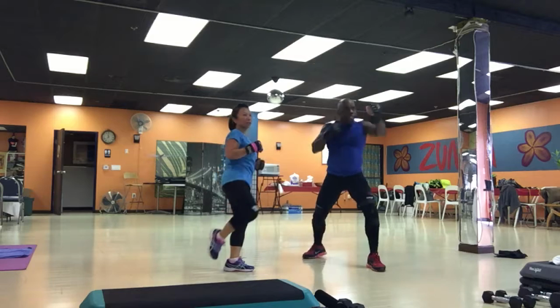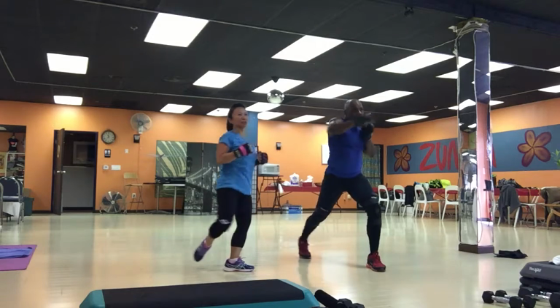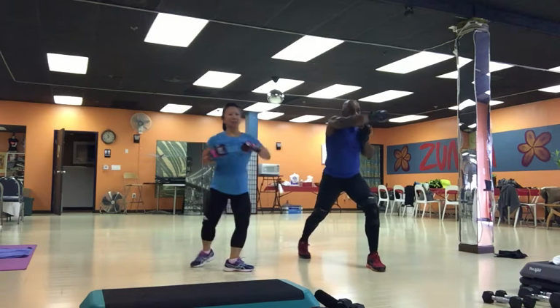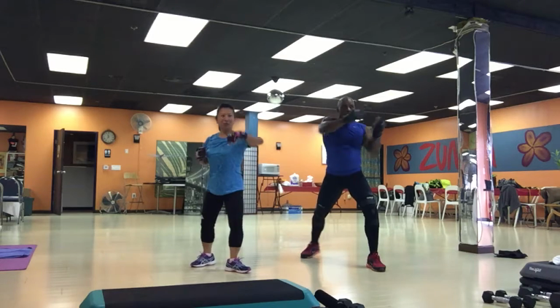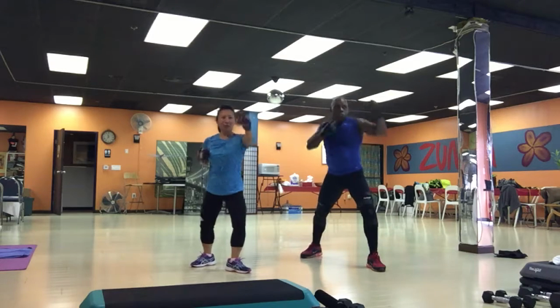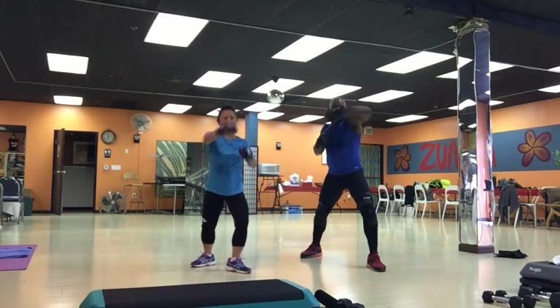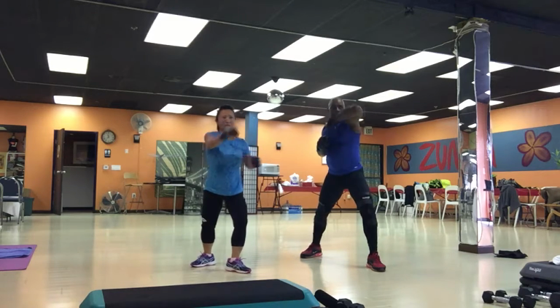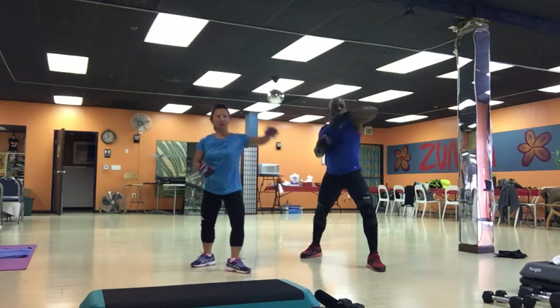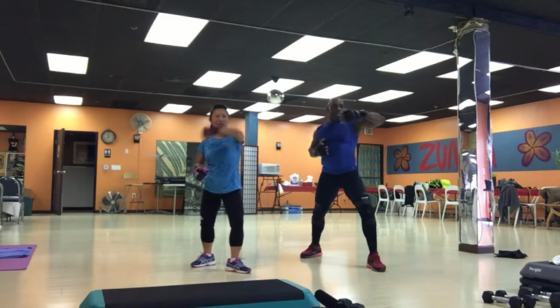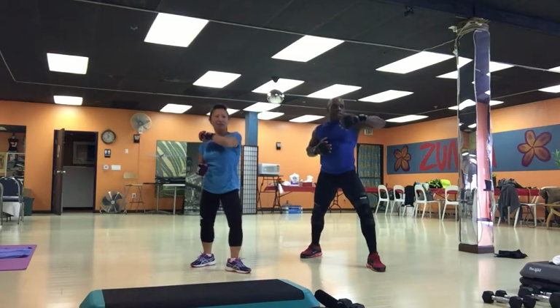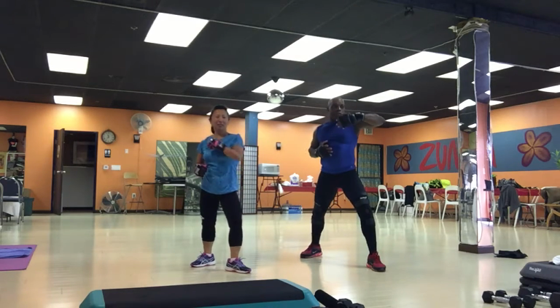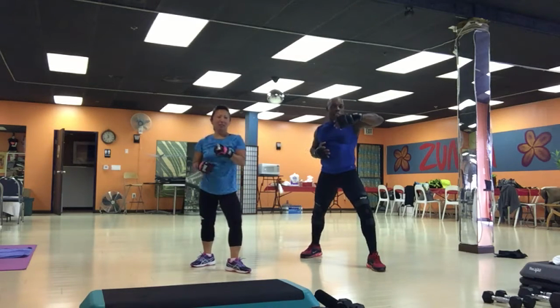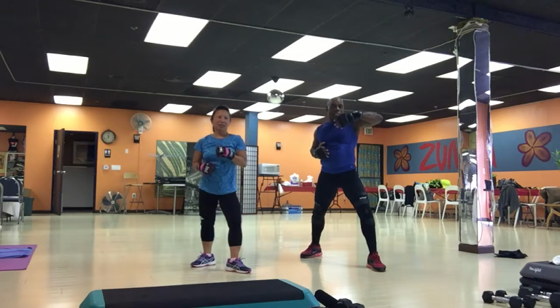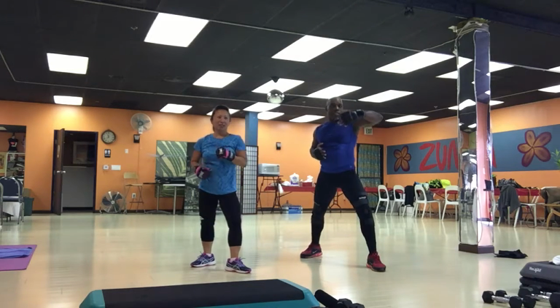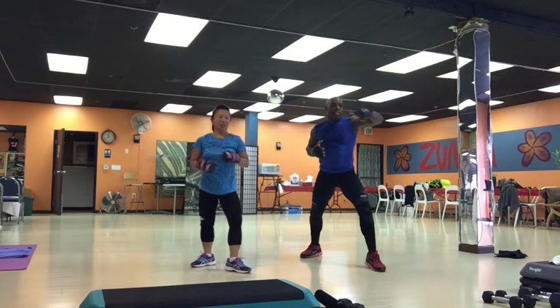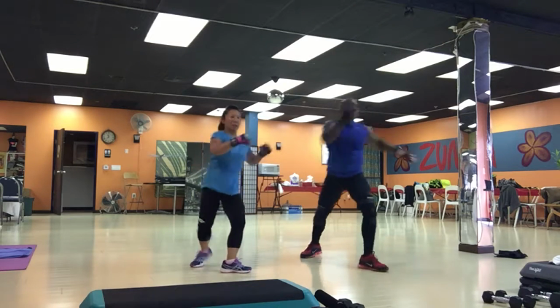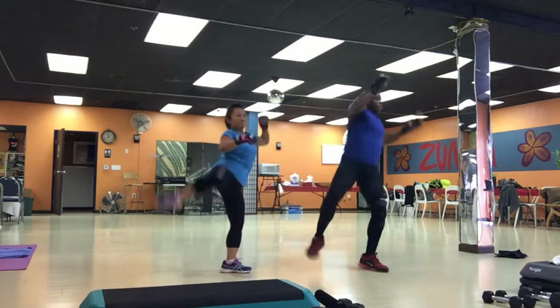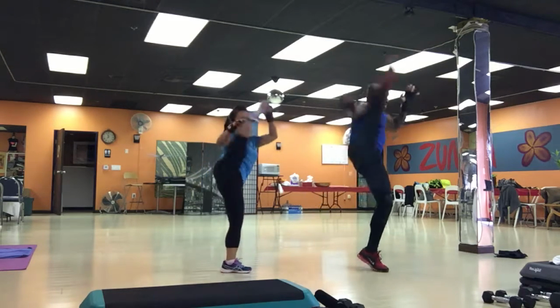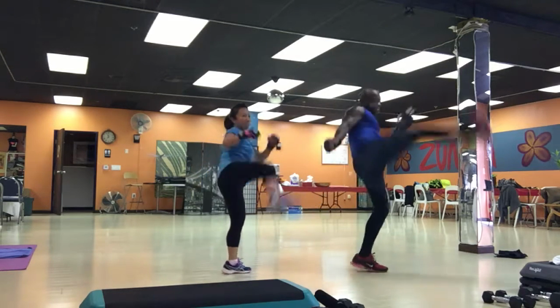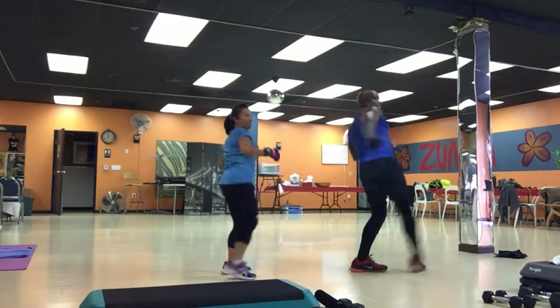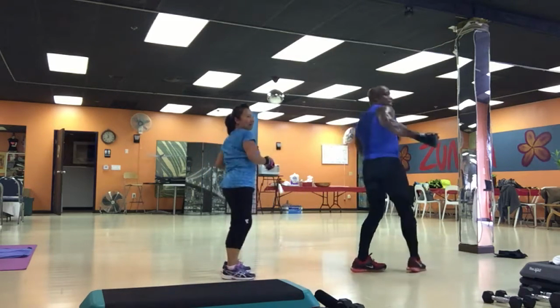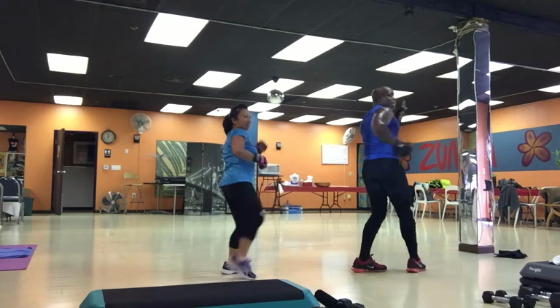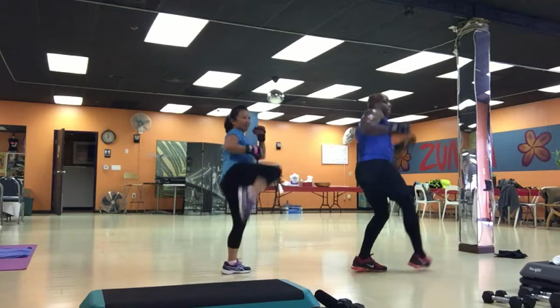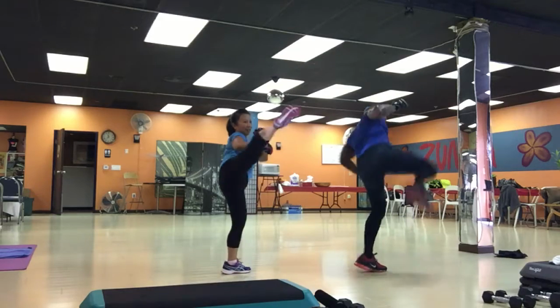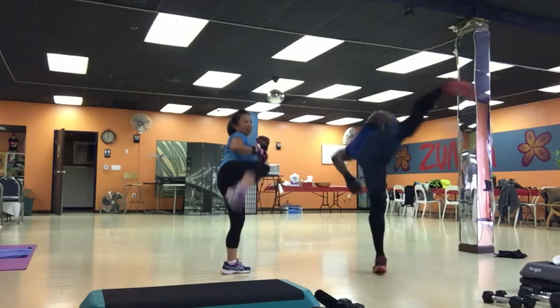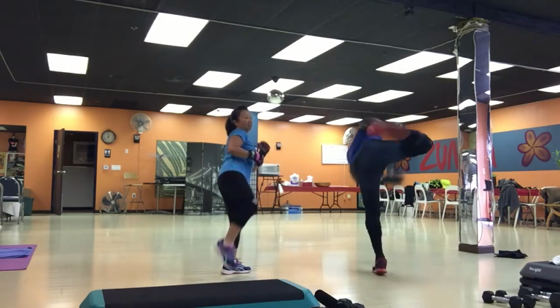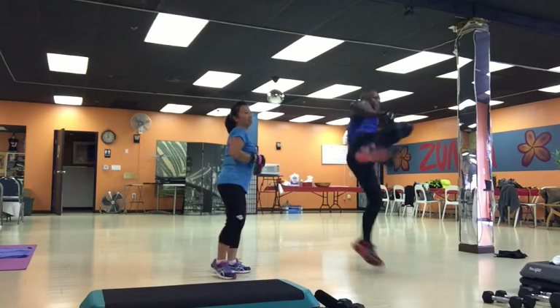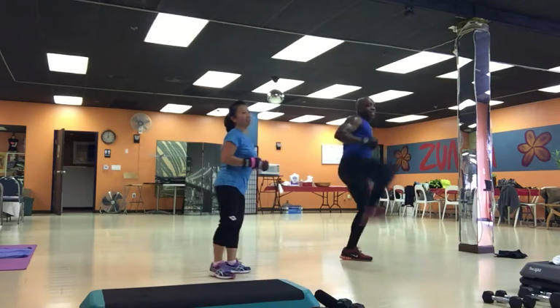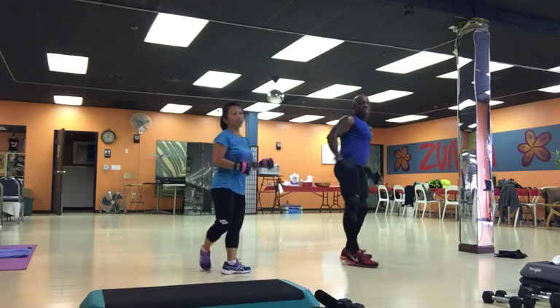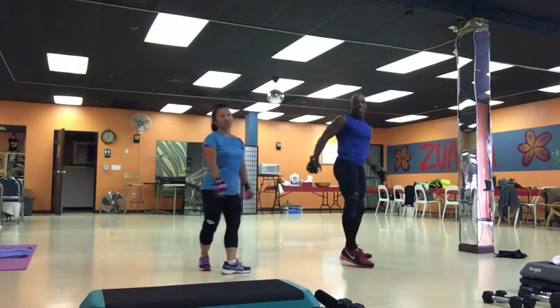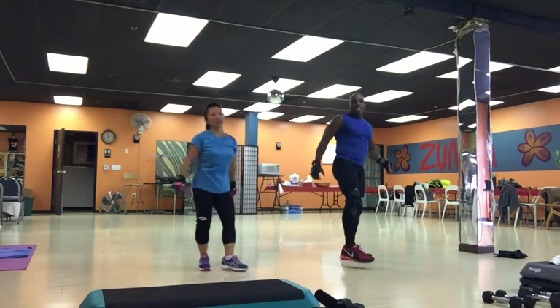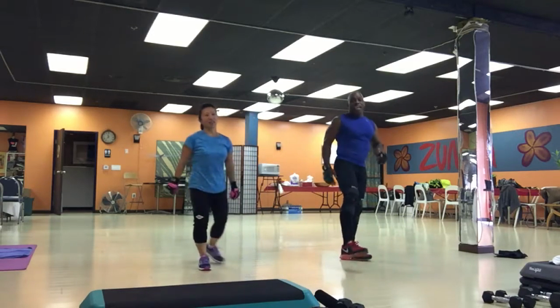Three. One, two, three. Now, crescent kick. Side kick.